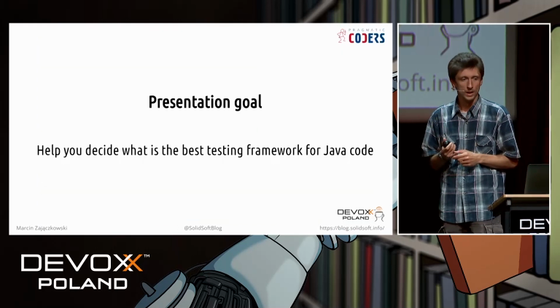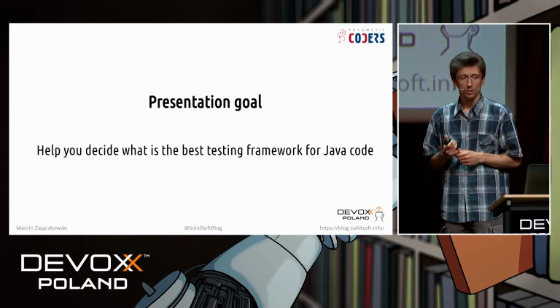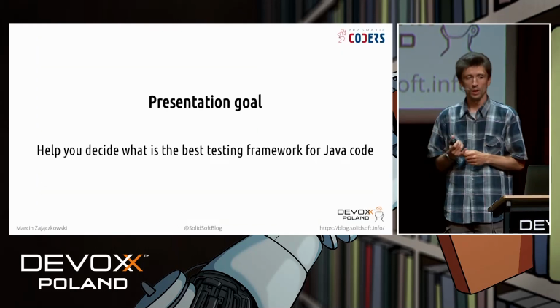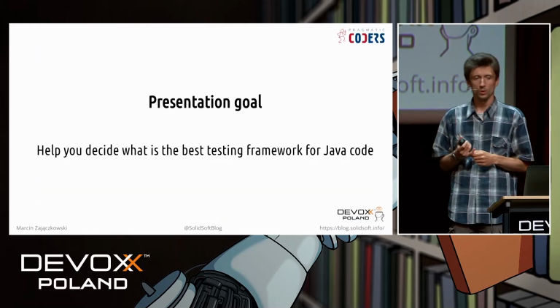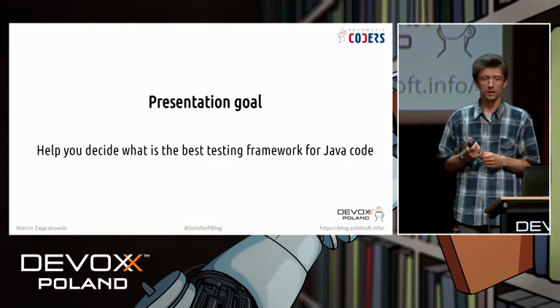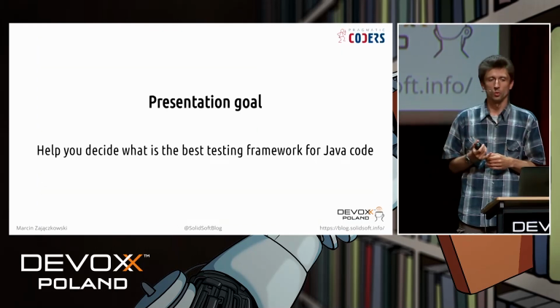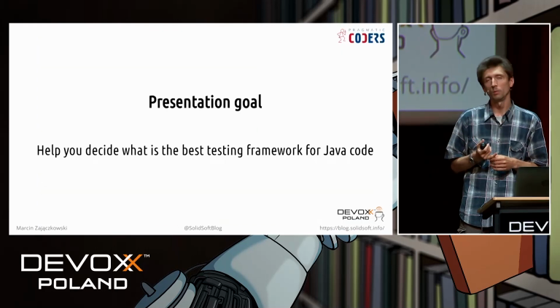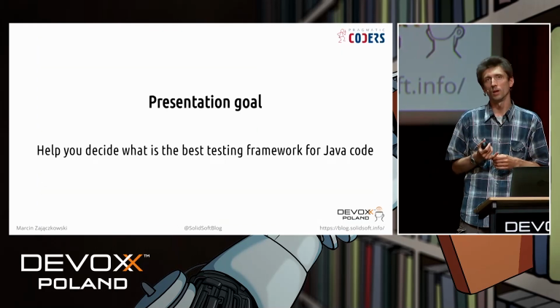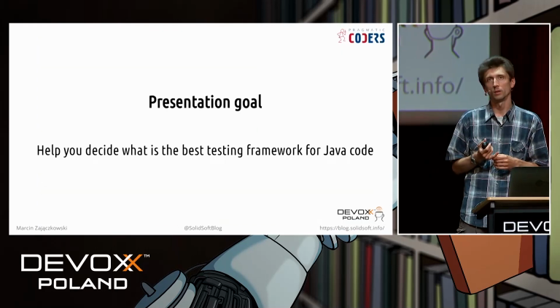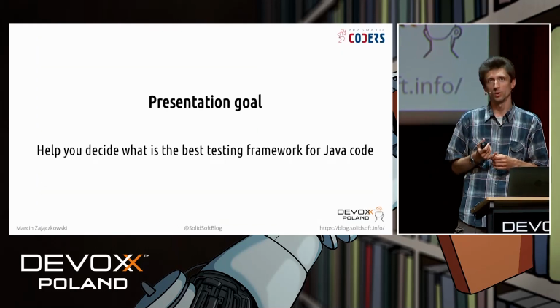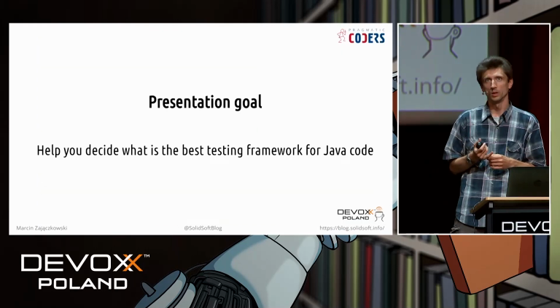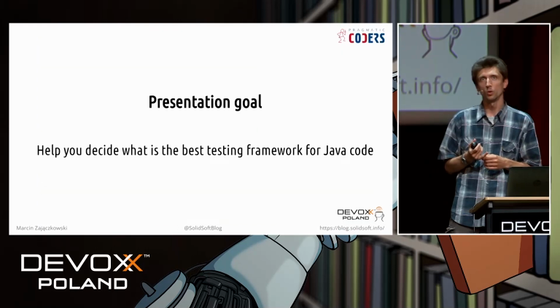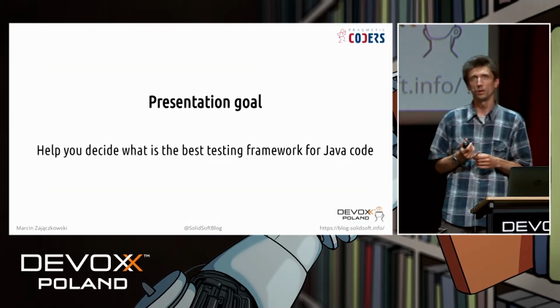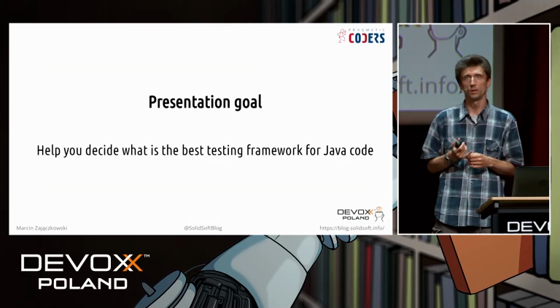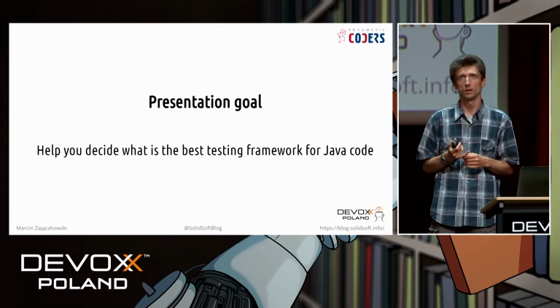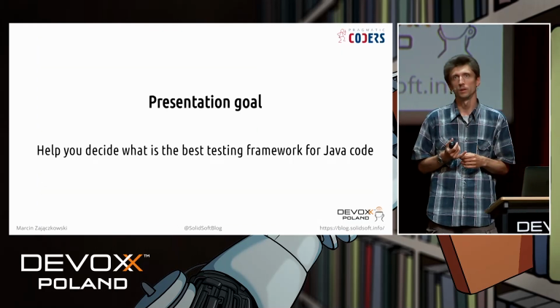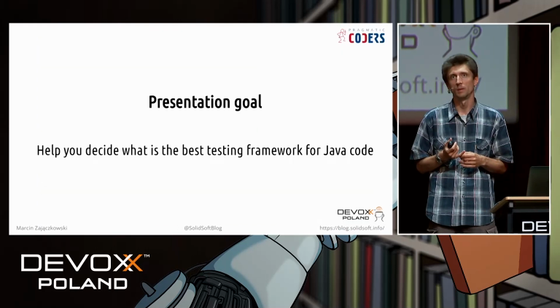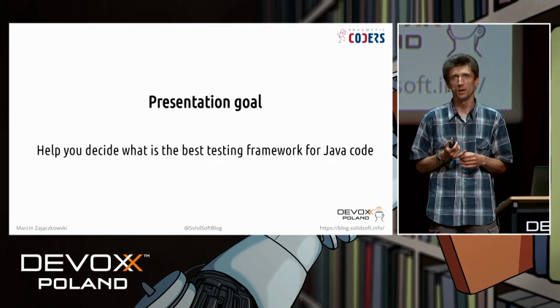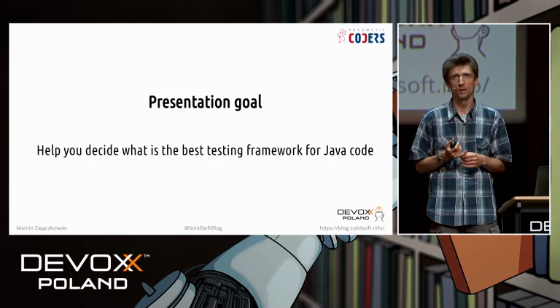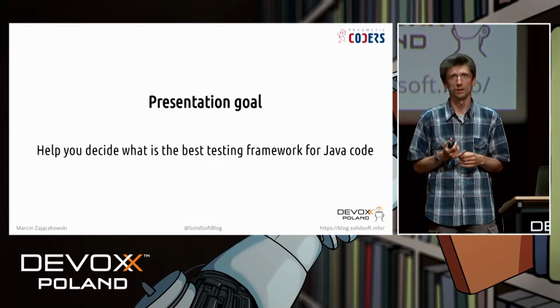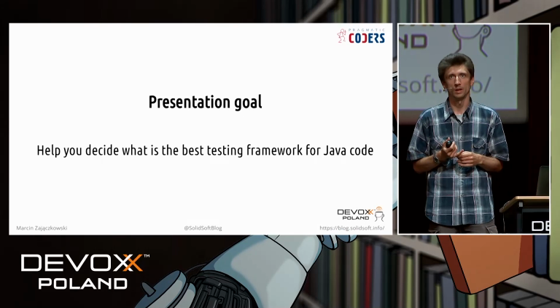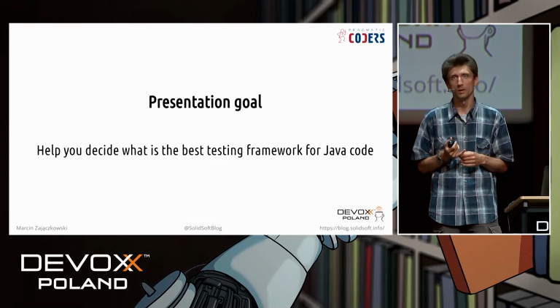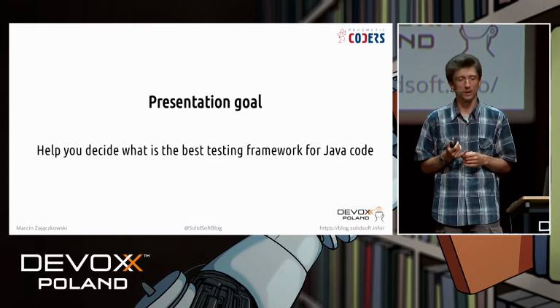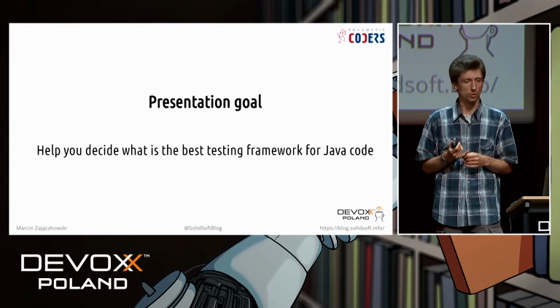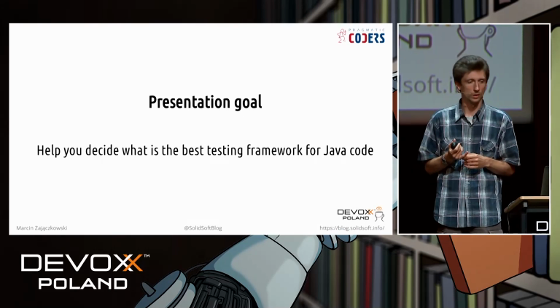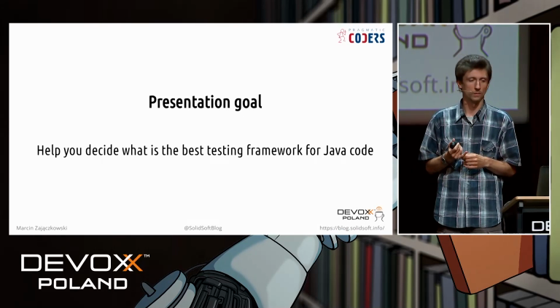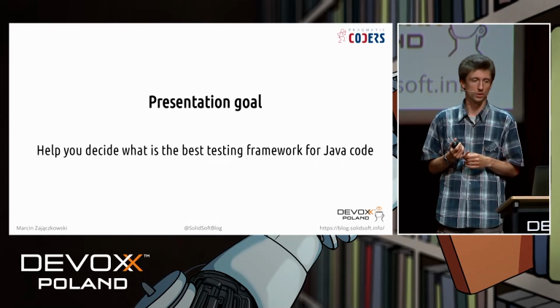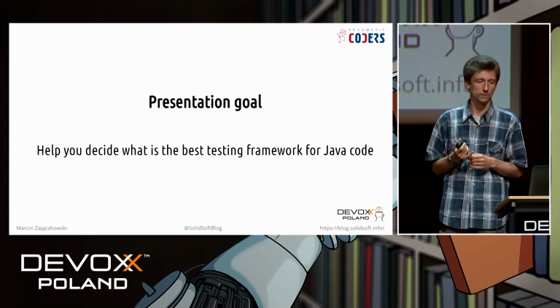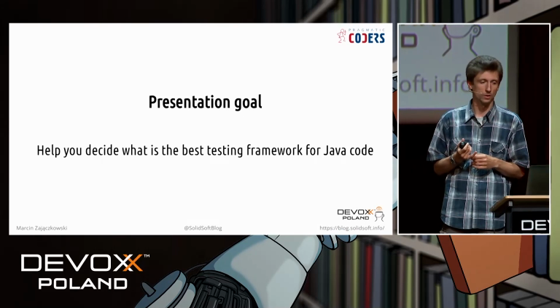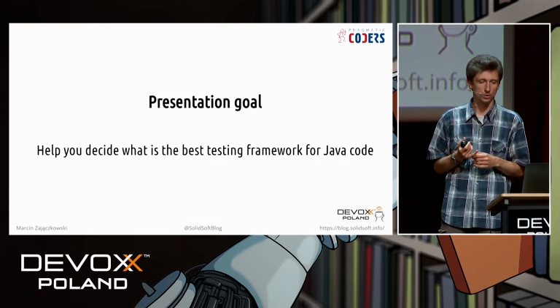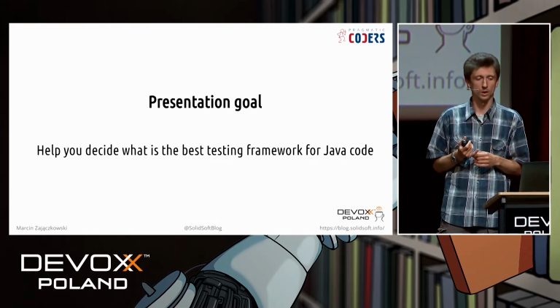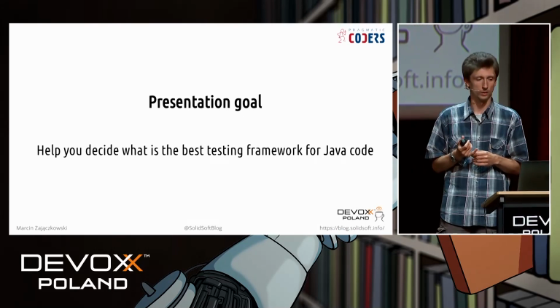Today I would like to help you answer the question: what is the best testing framework for Java code nowadays?